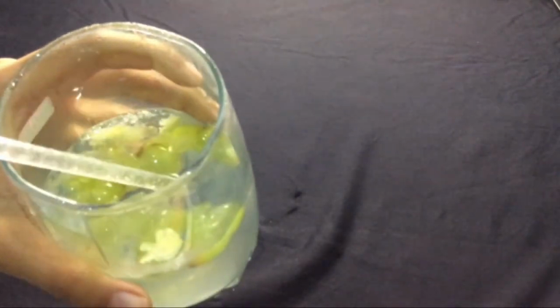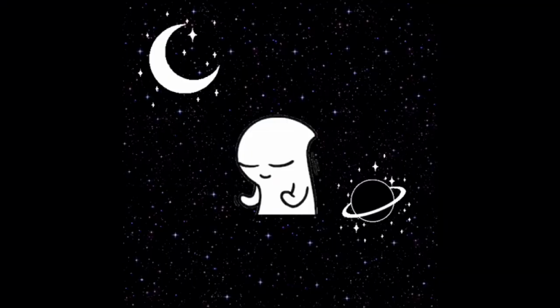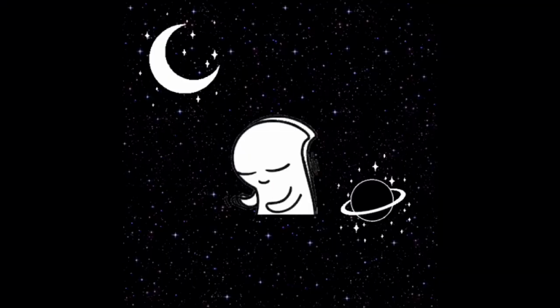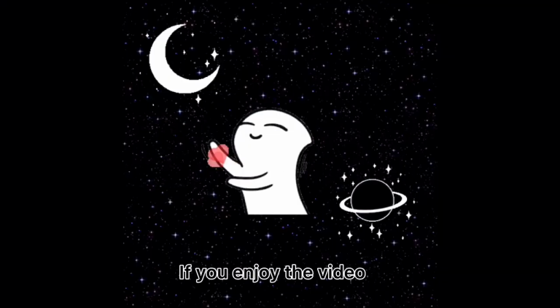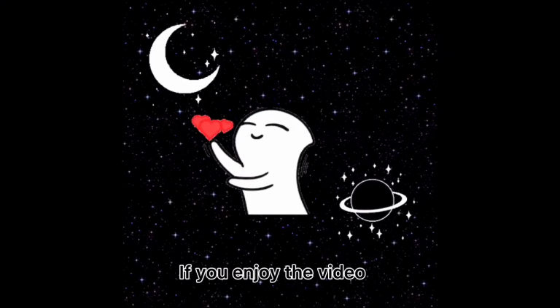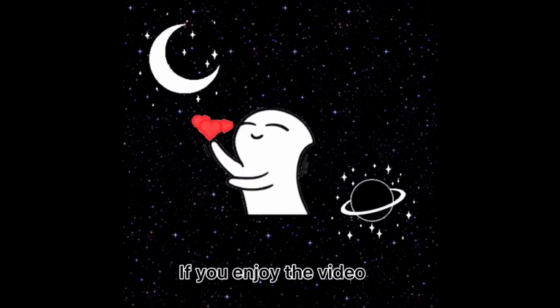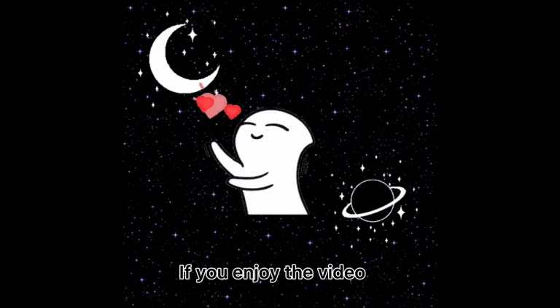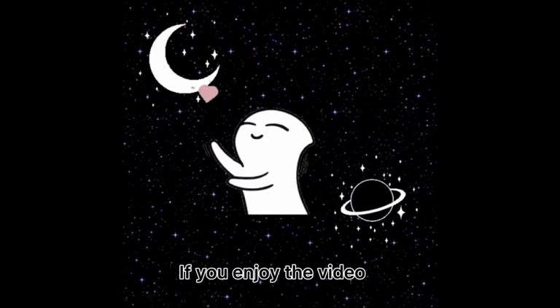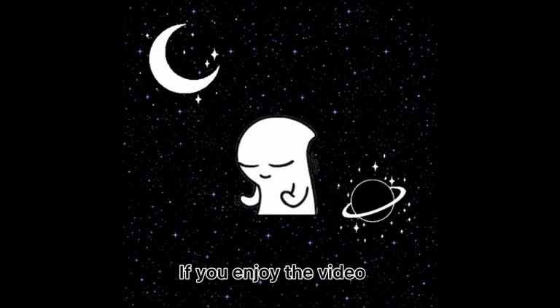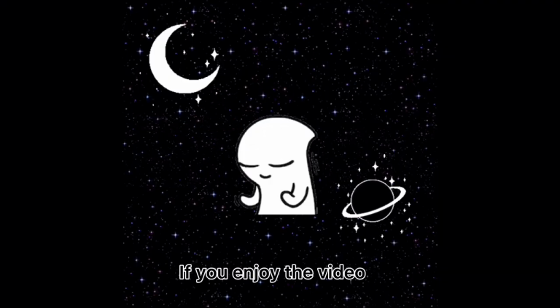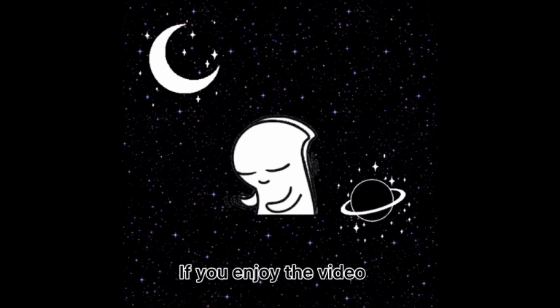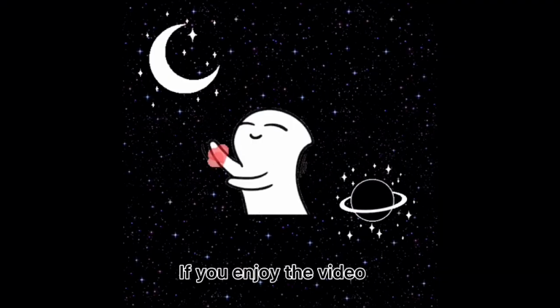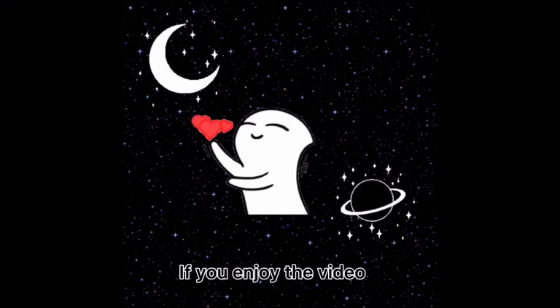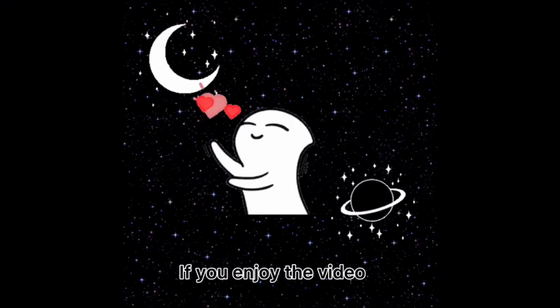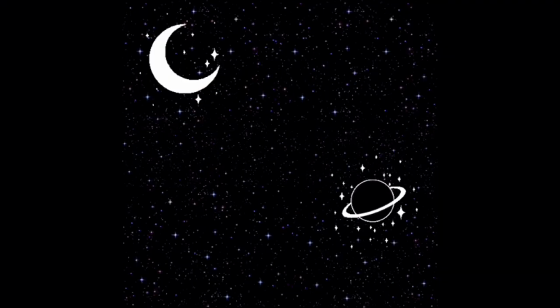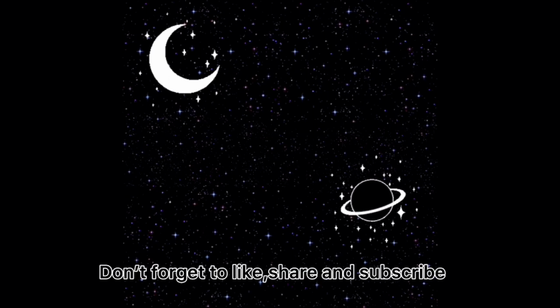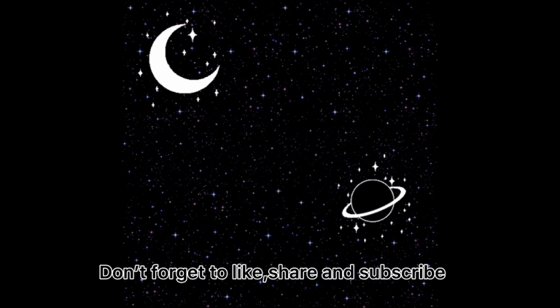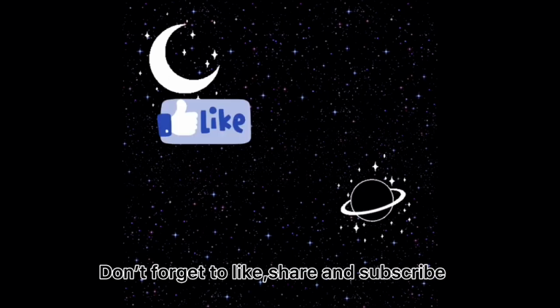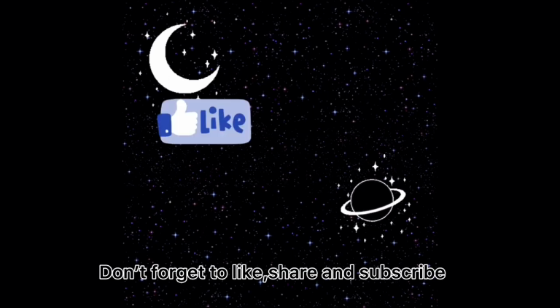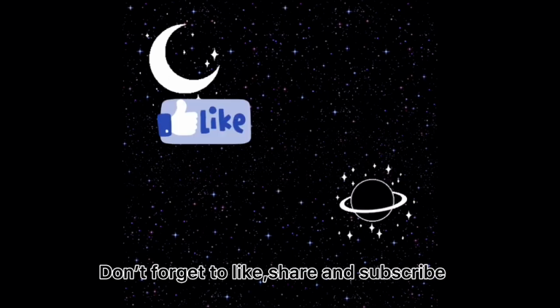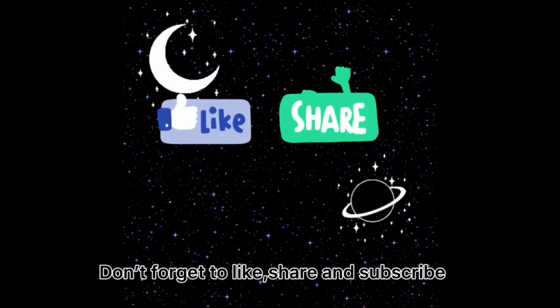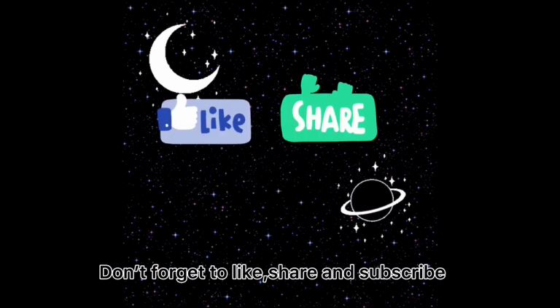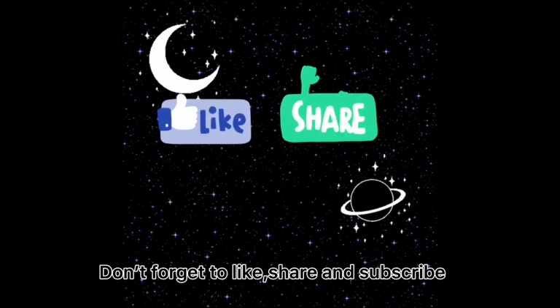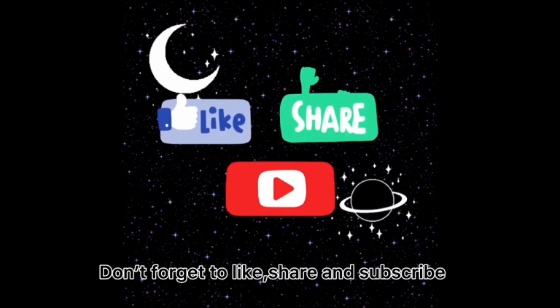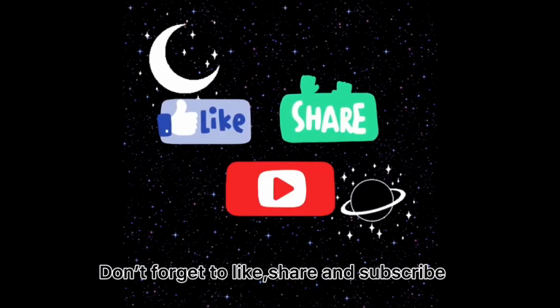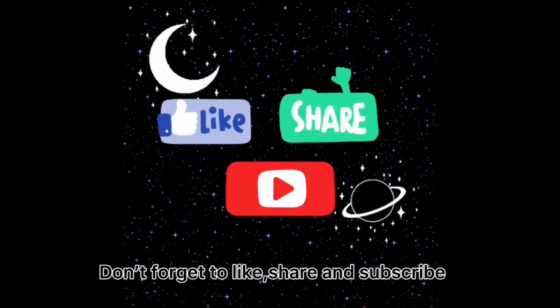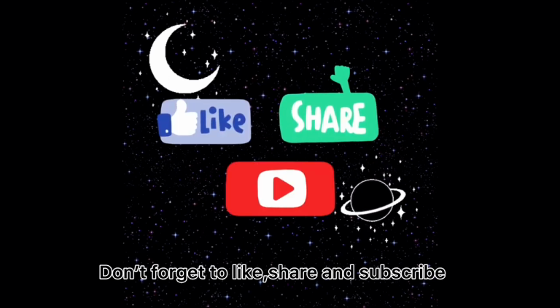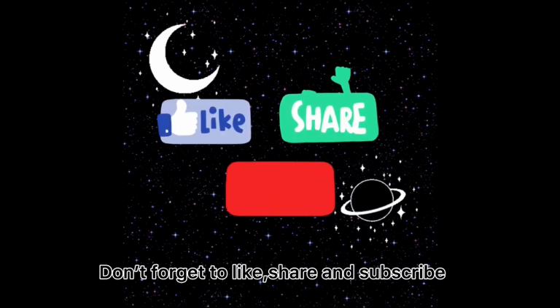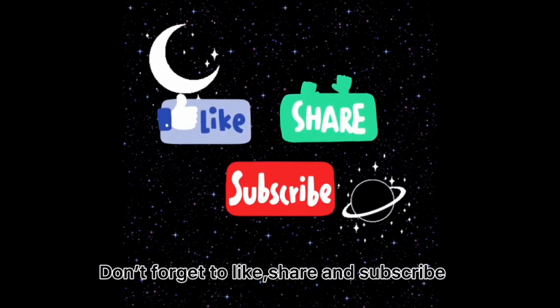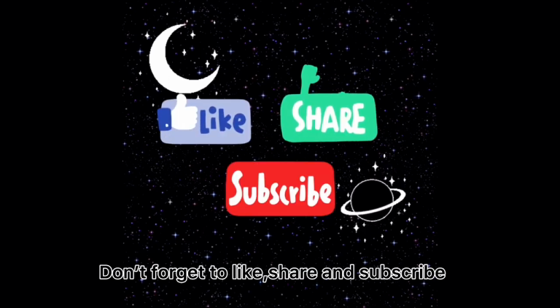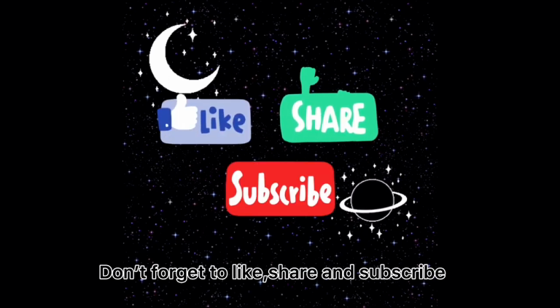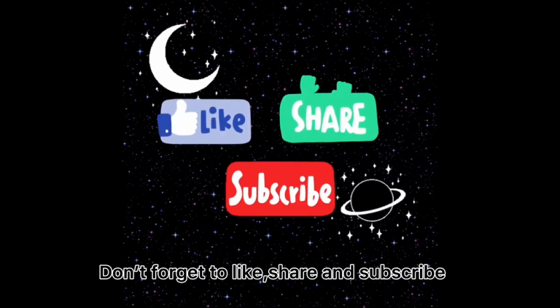If you enjoyed the video, don't forget to like, share and subscribe.